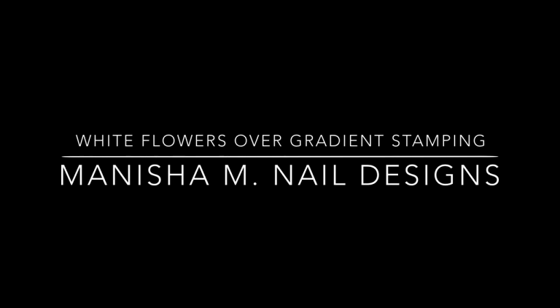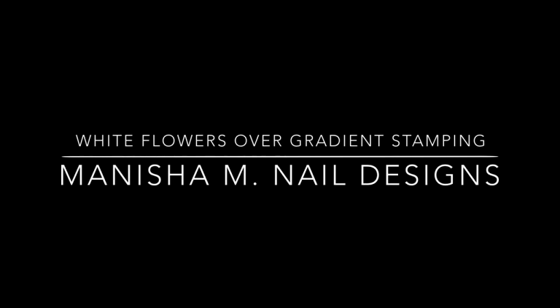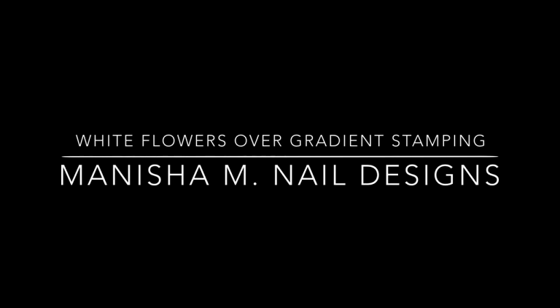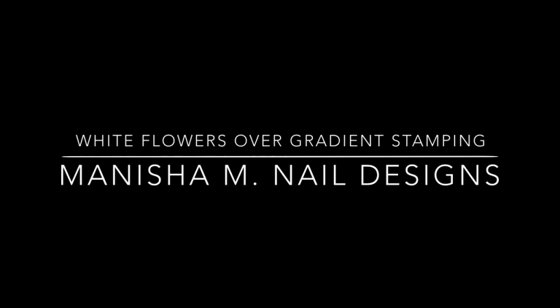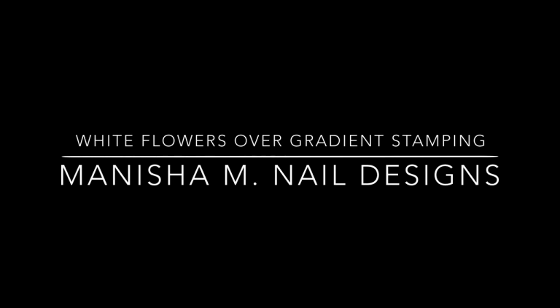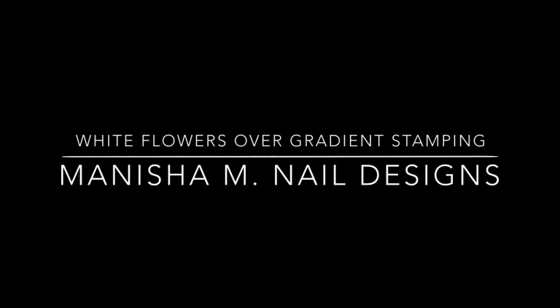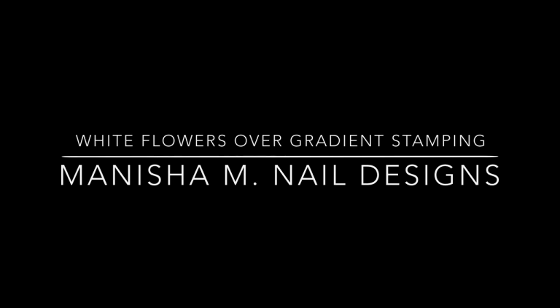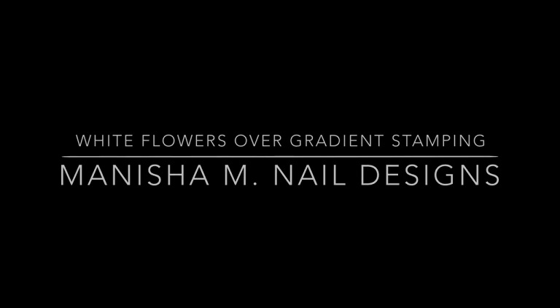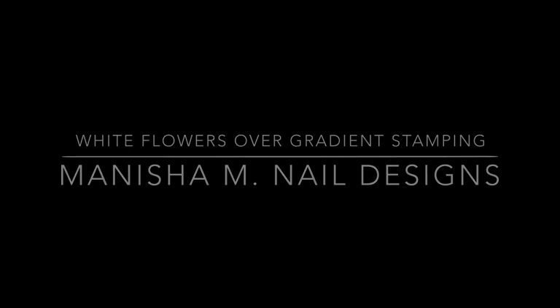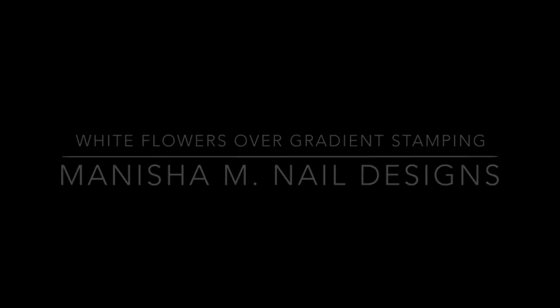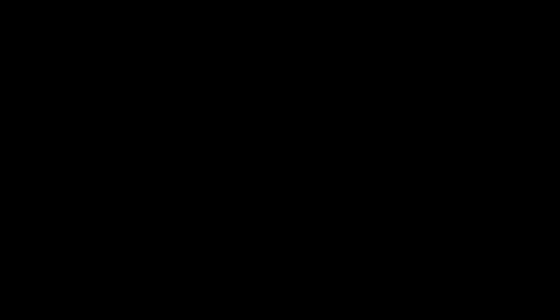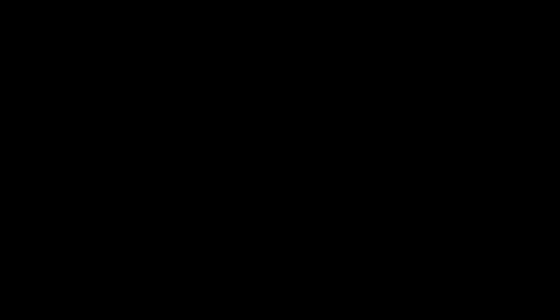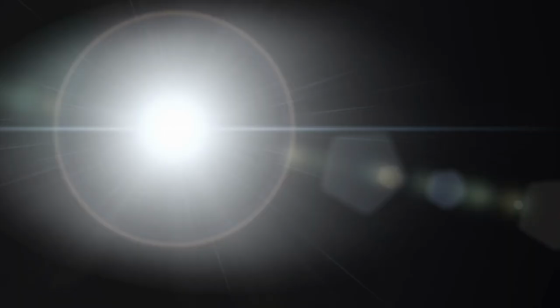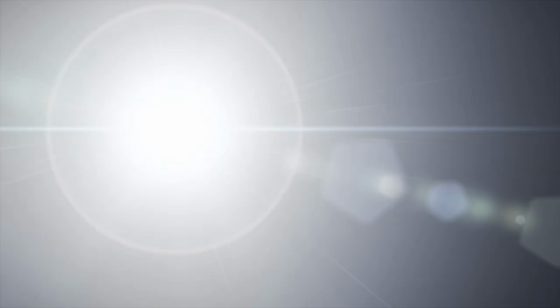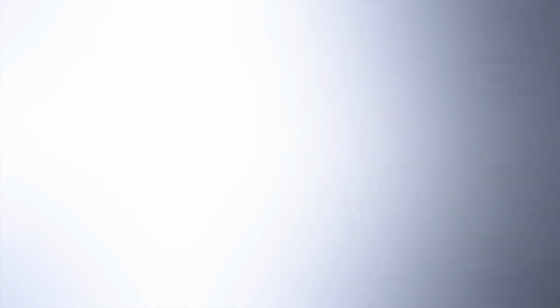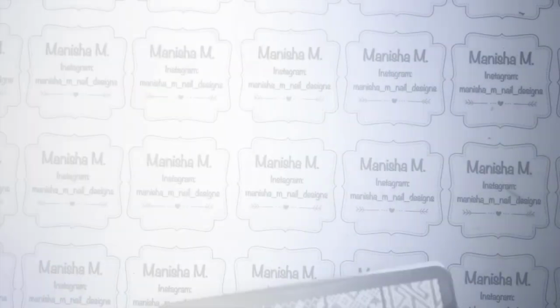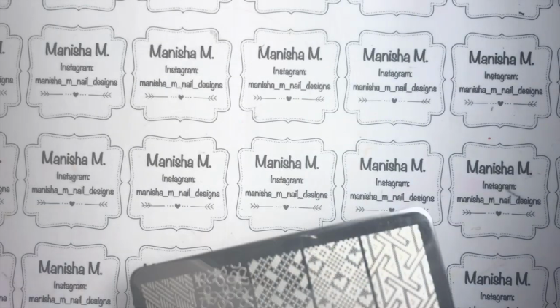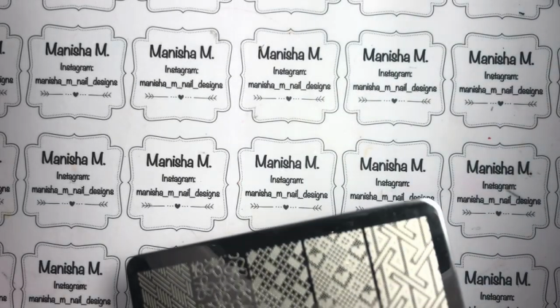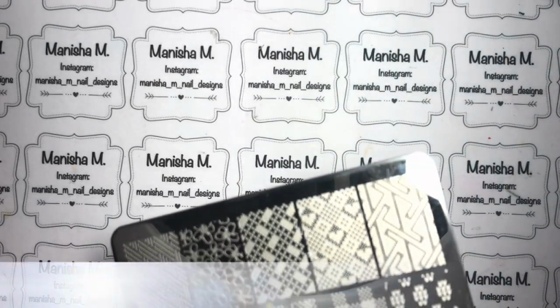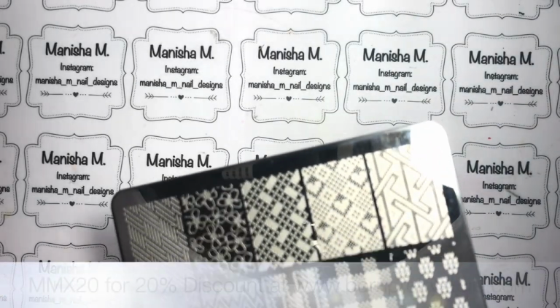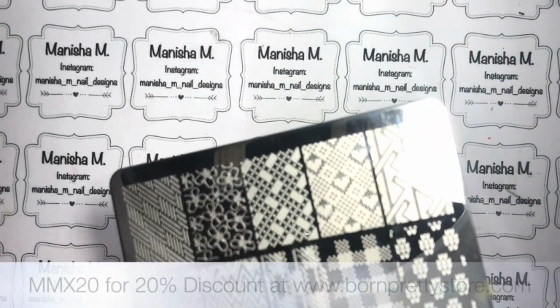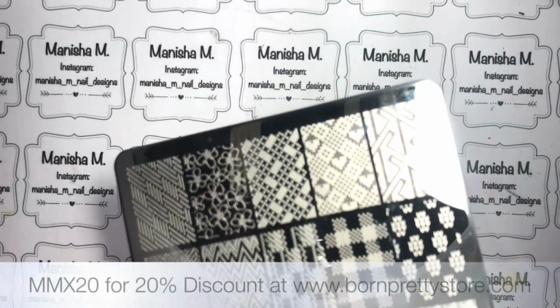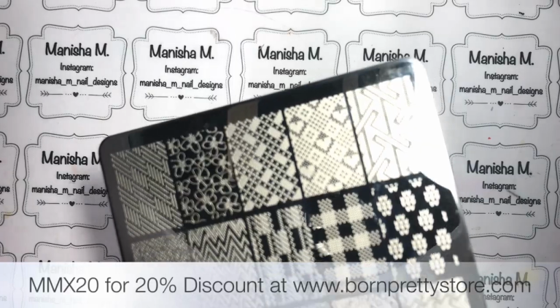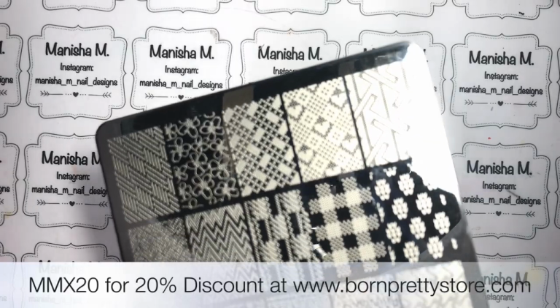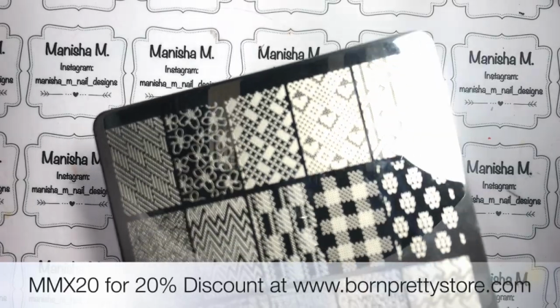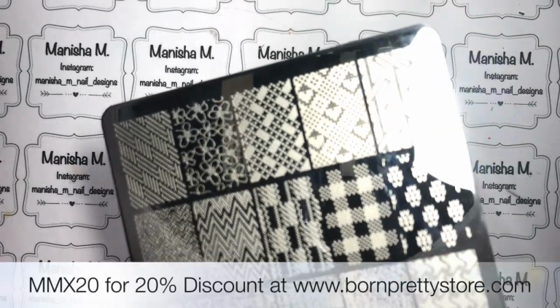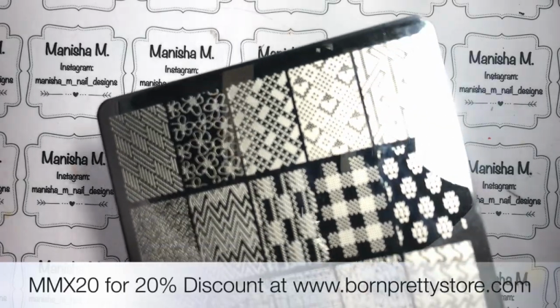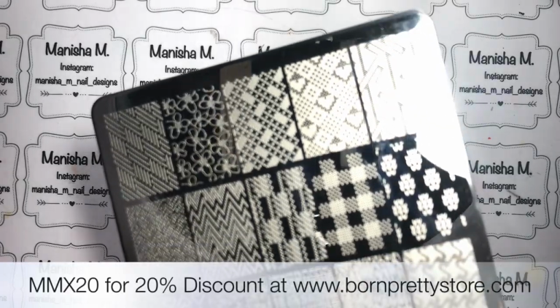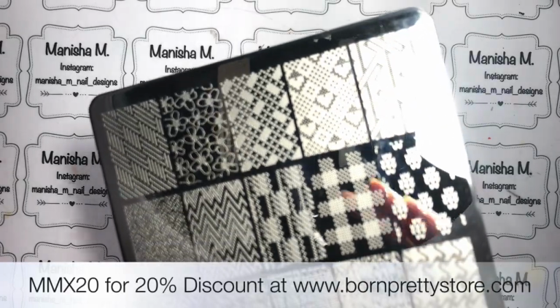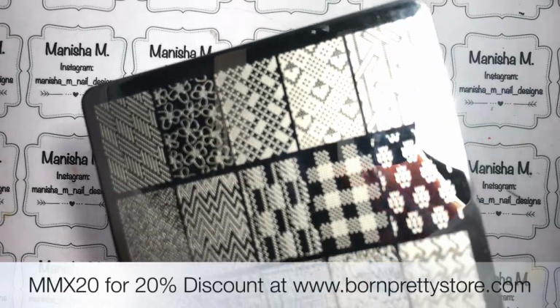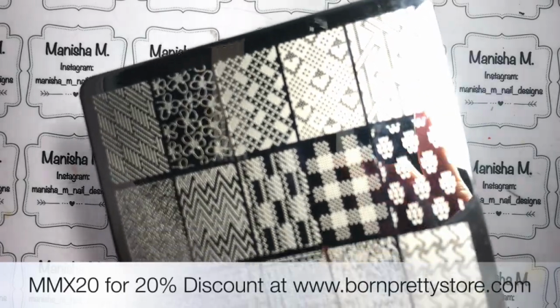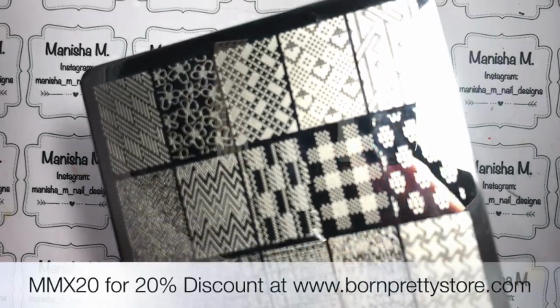Hi ladies, Manisha here. Welcome back to my channel. So today I'm doing white flowers over a gradient stamping.